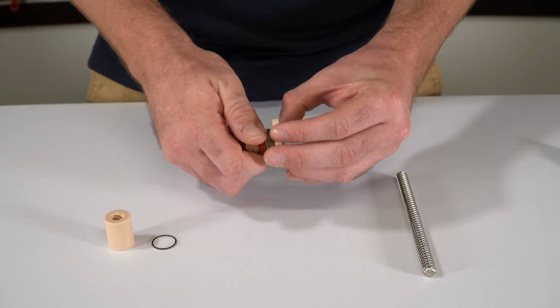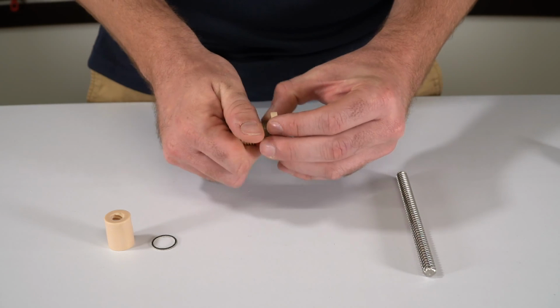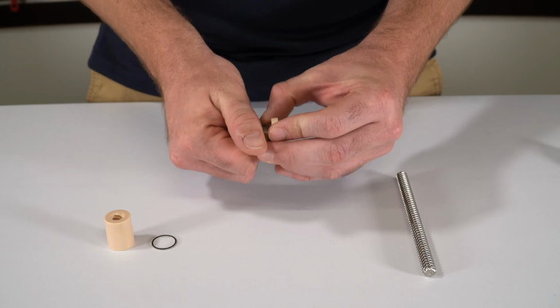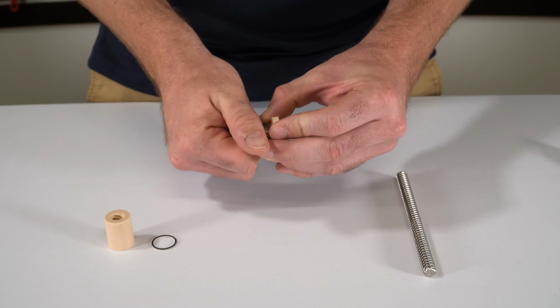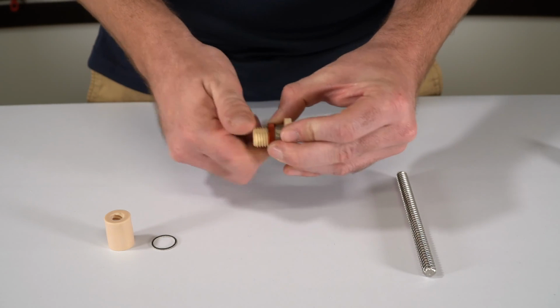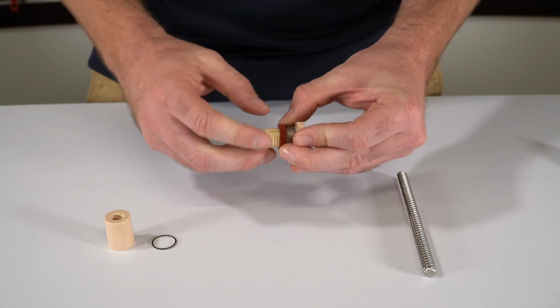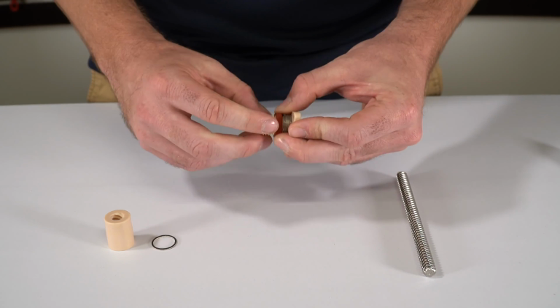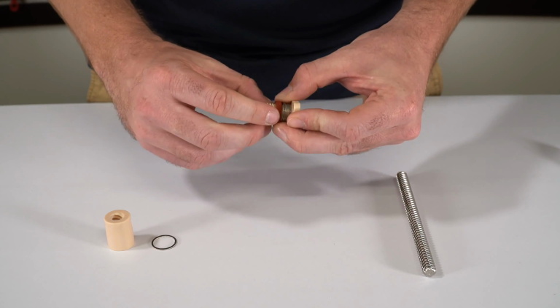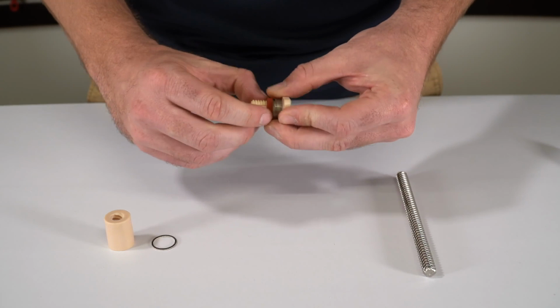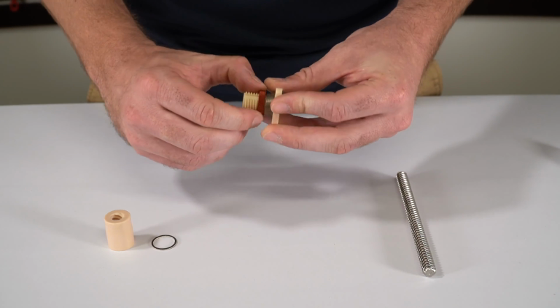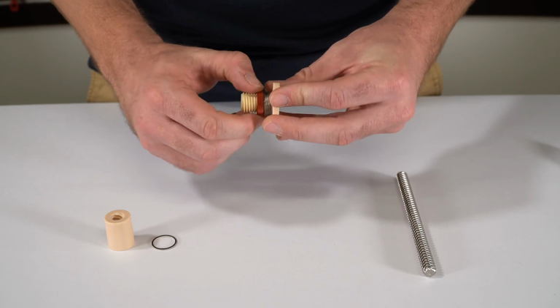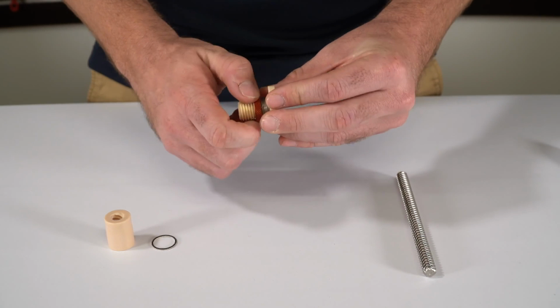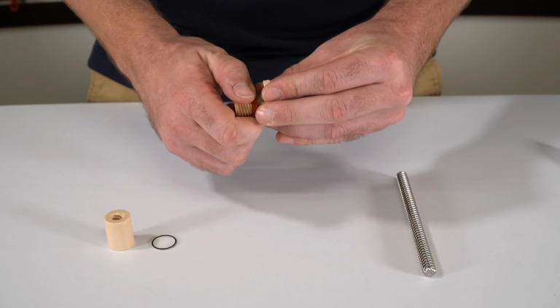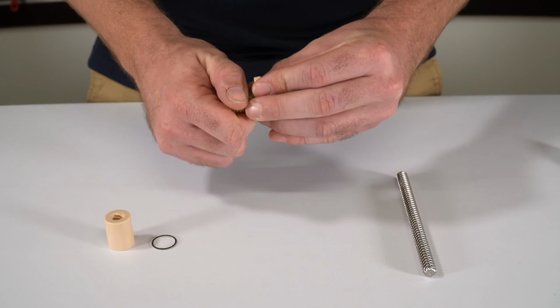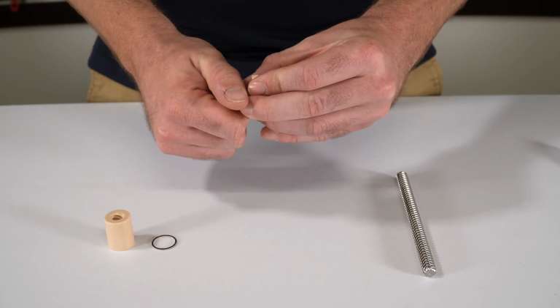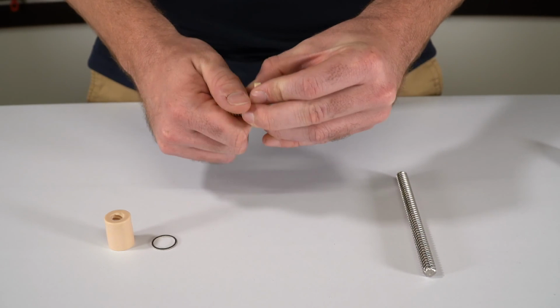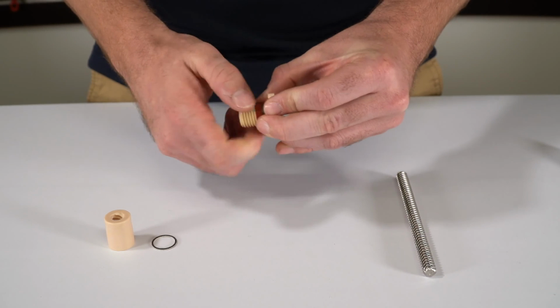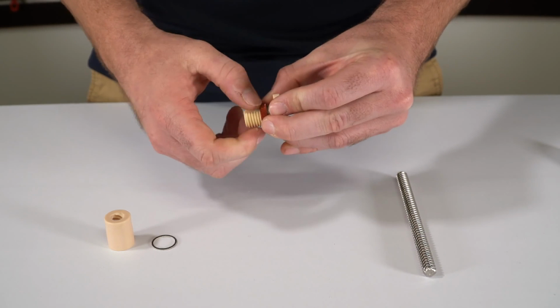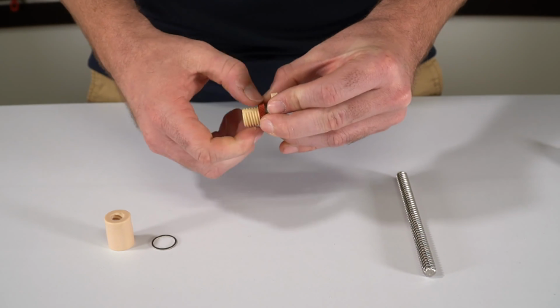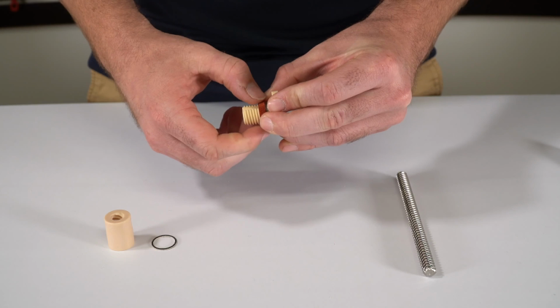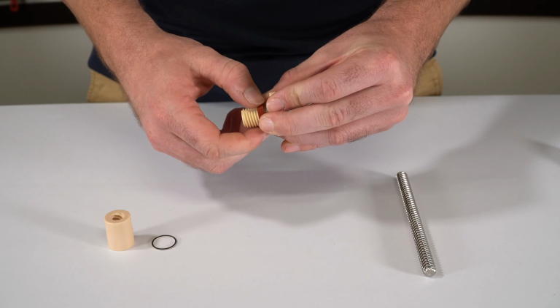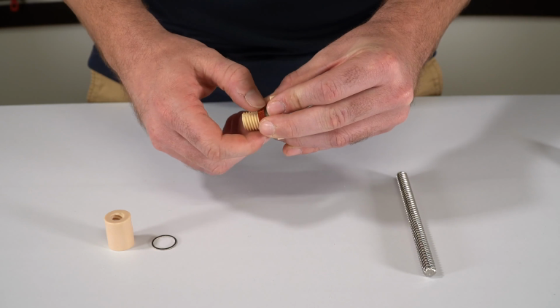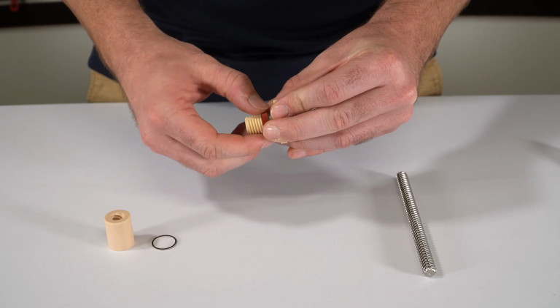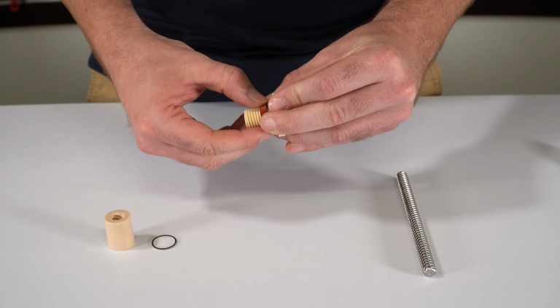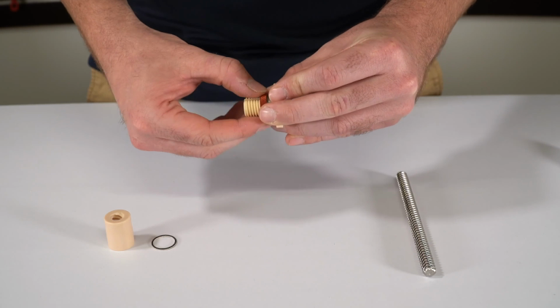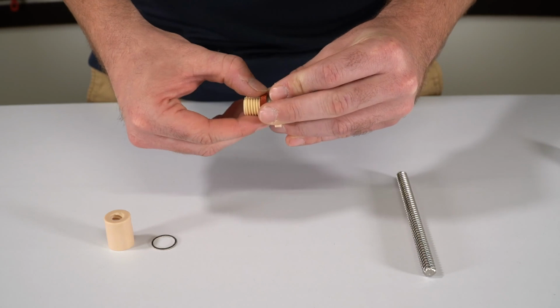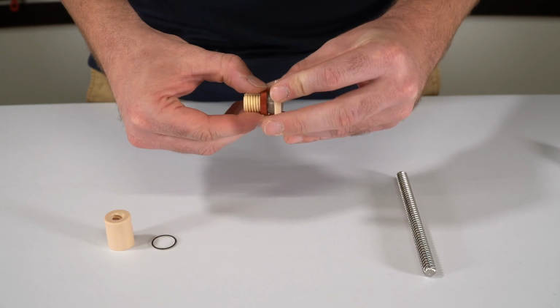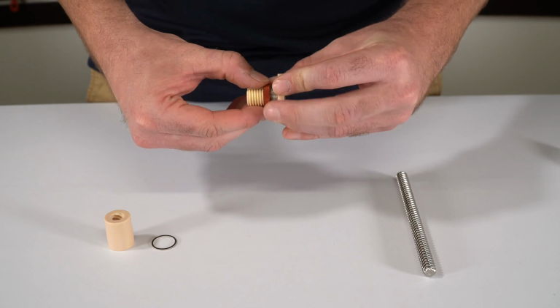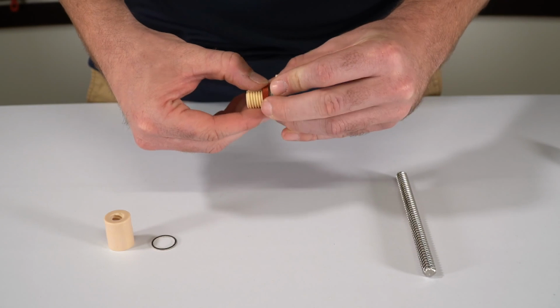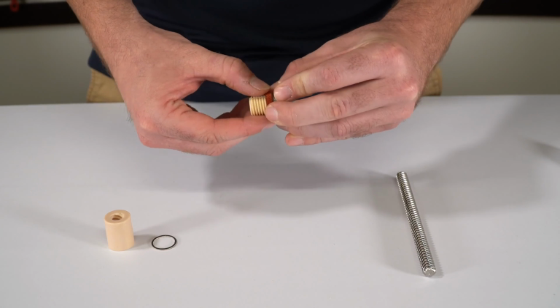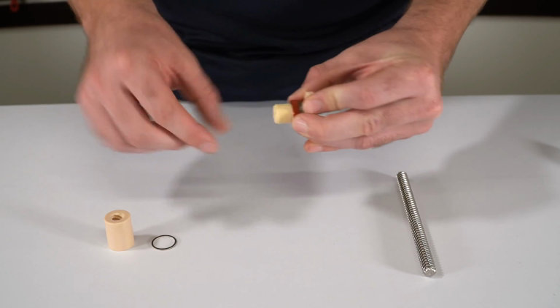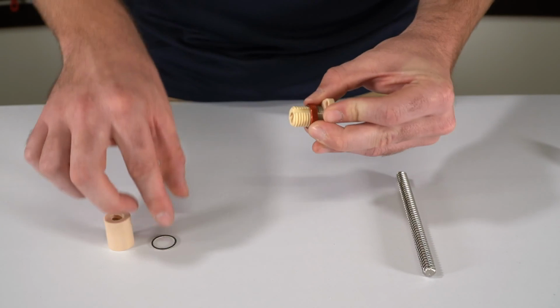Then you're going to want to take the locking collar and screw this down, tightening the torsion spring.